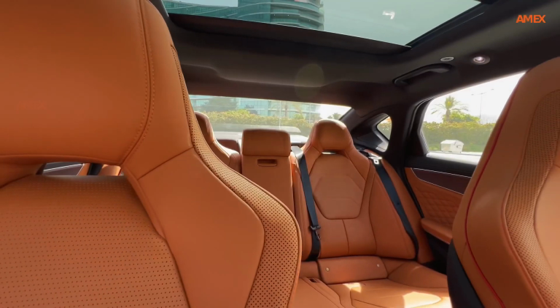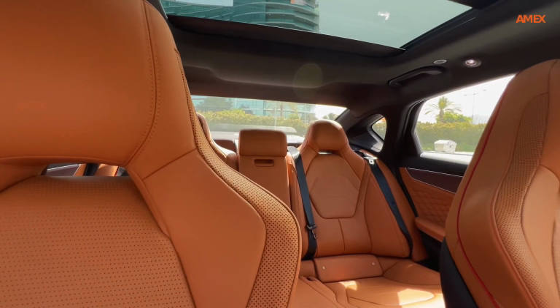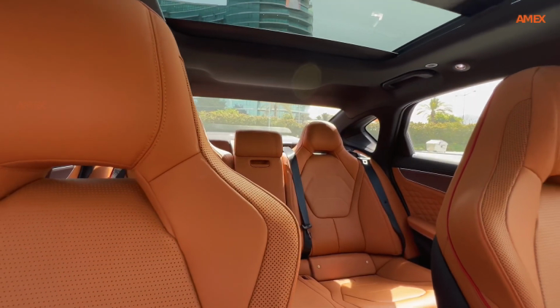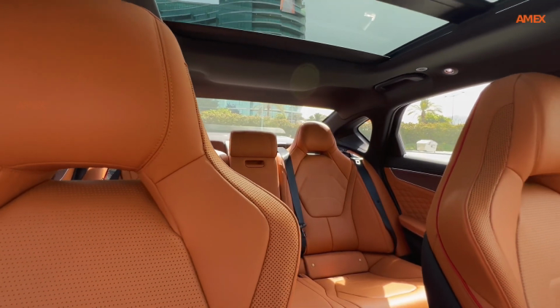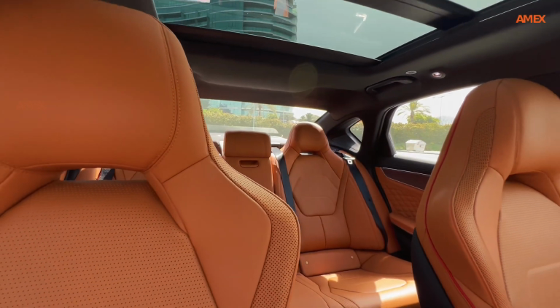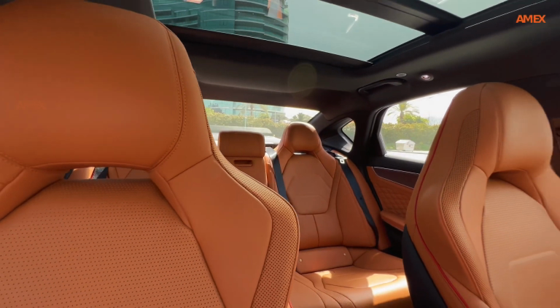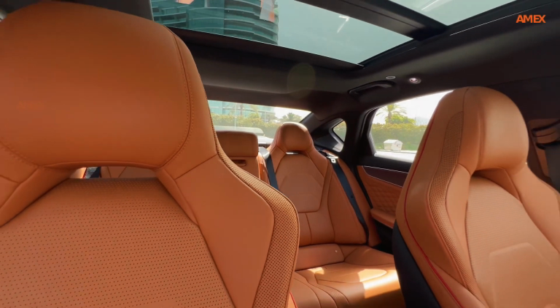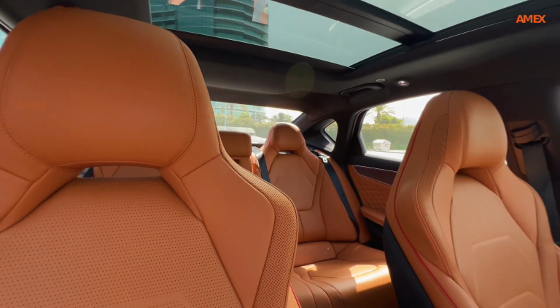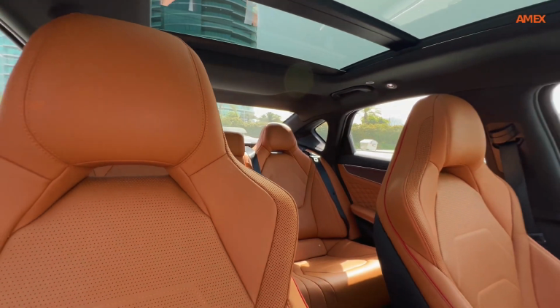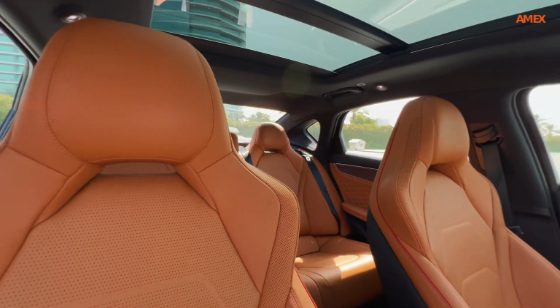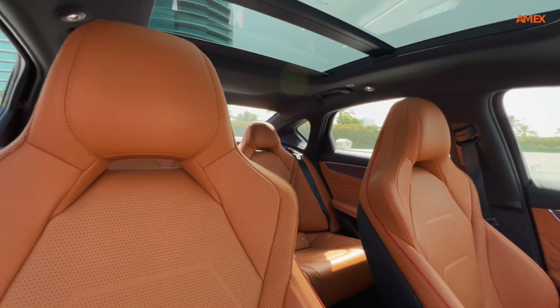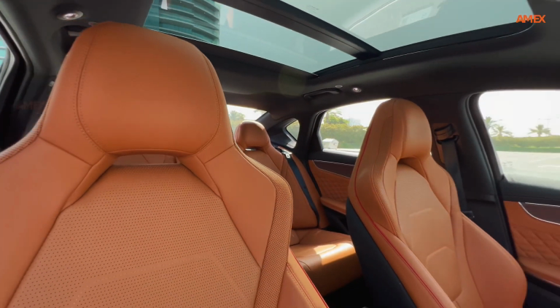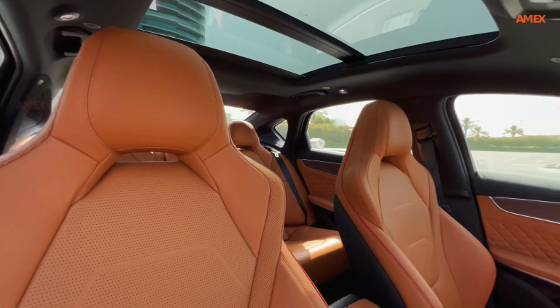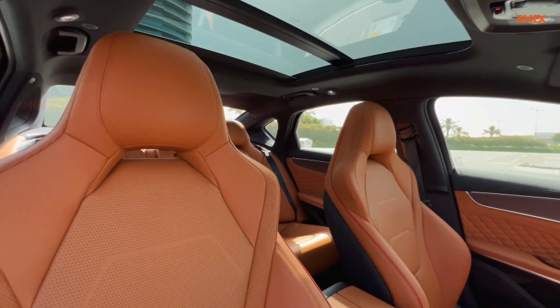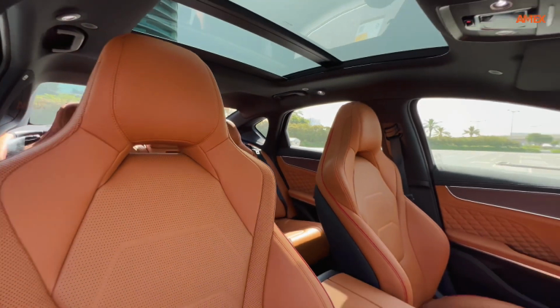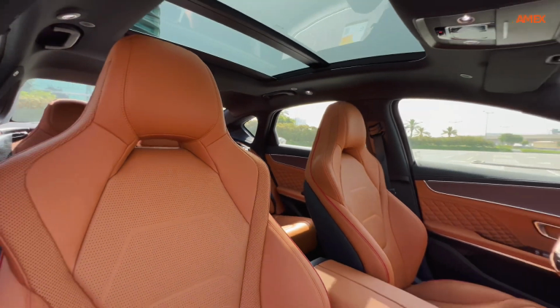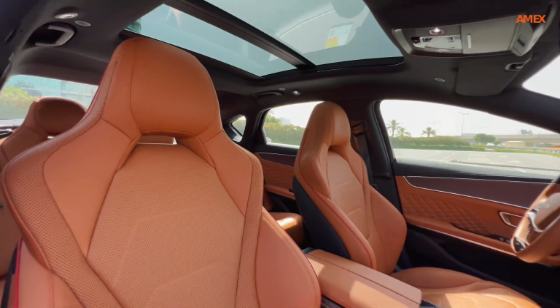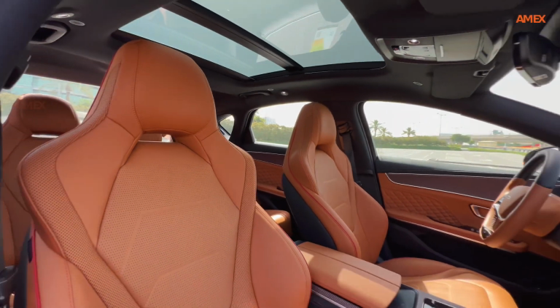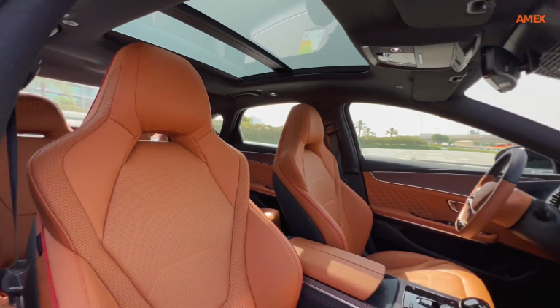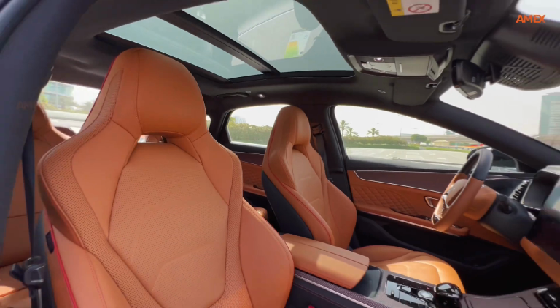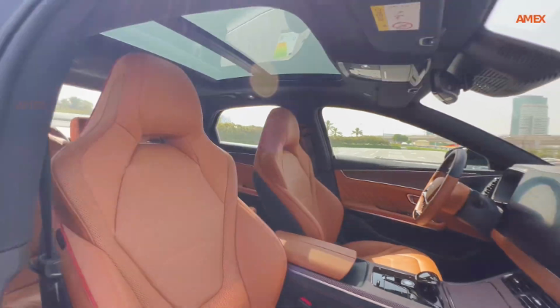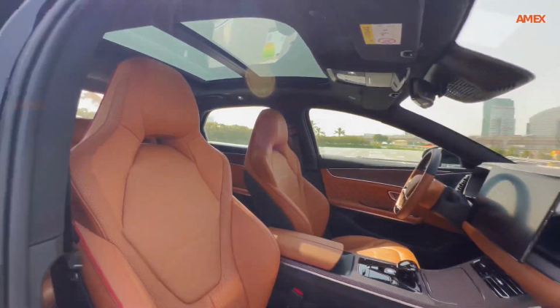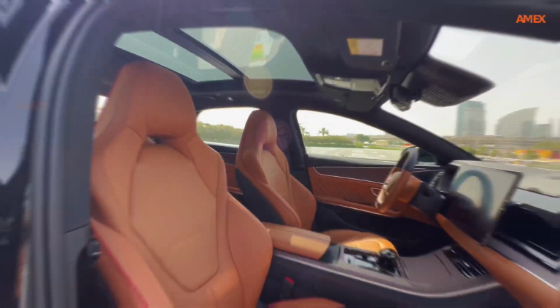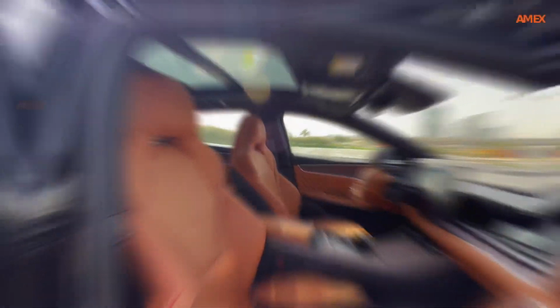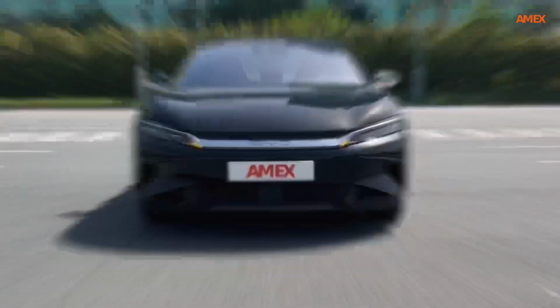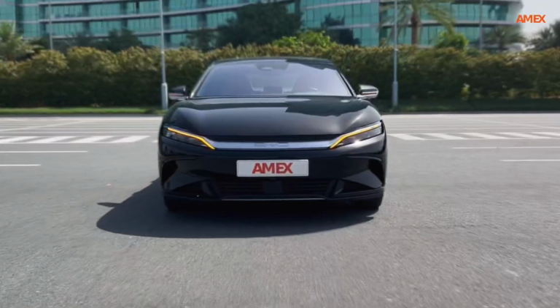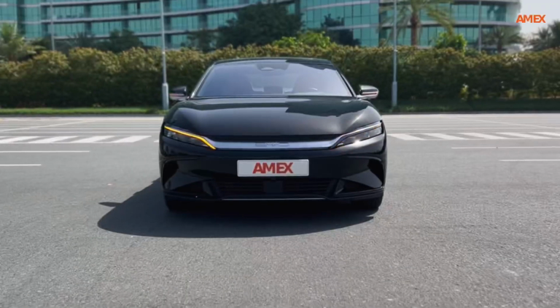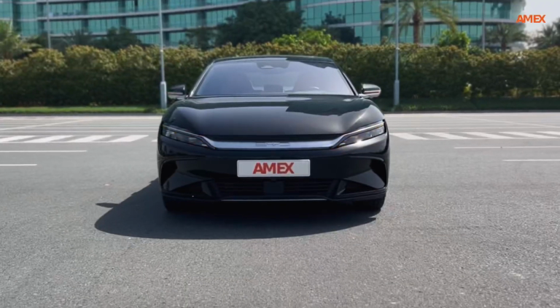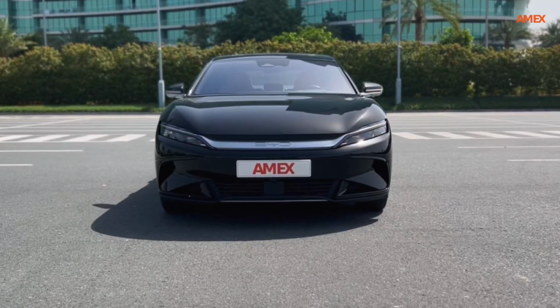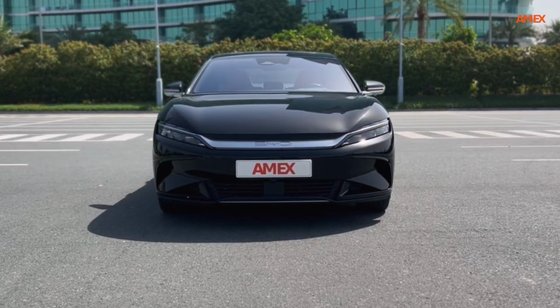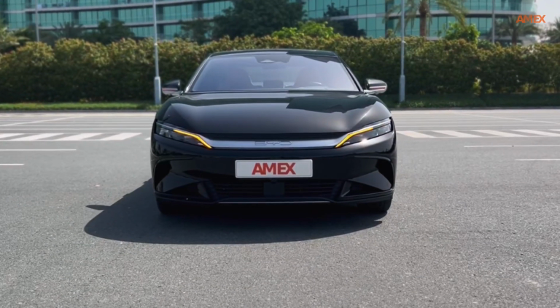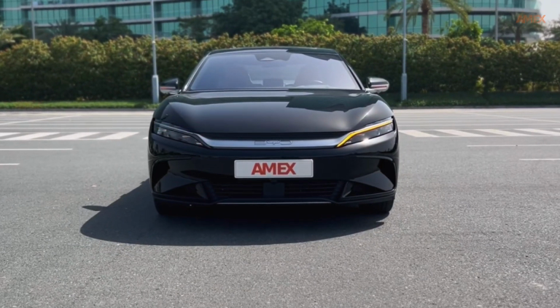In summary, the BYD Han is a testament to the future of automotive luxury, combining exceptional performance.